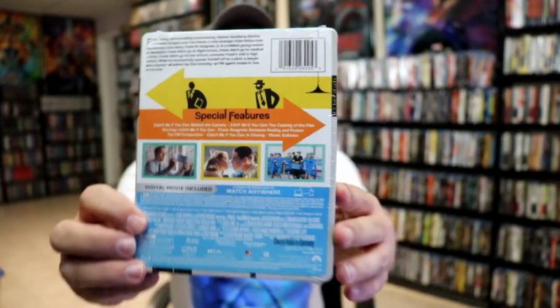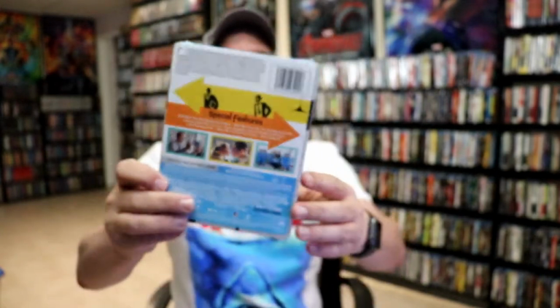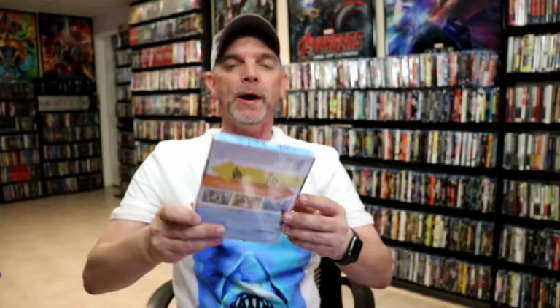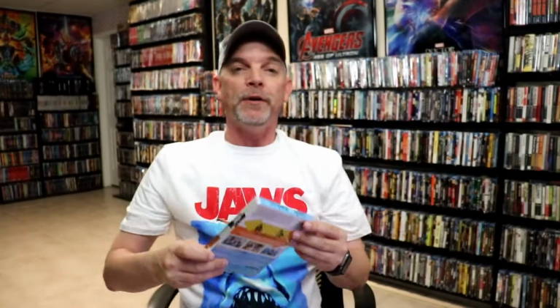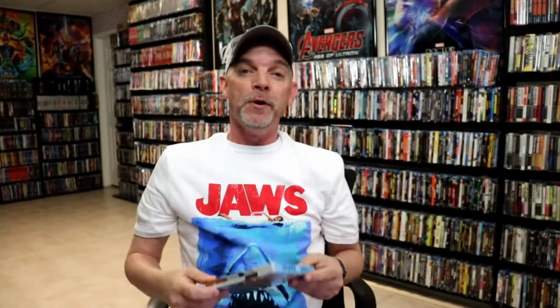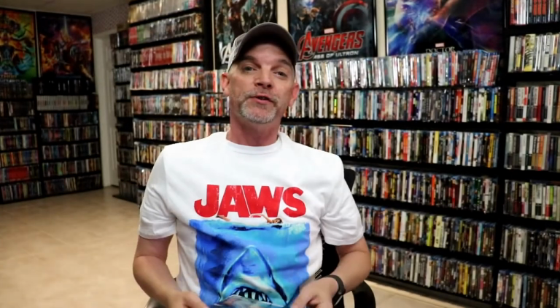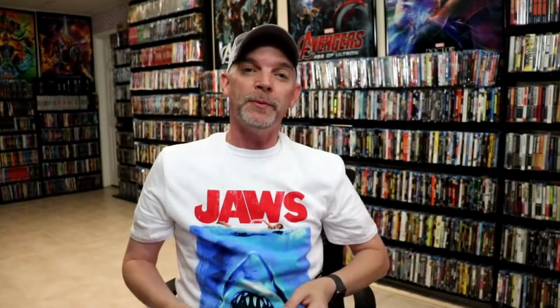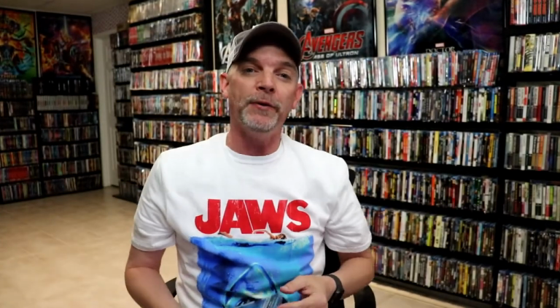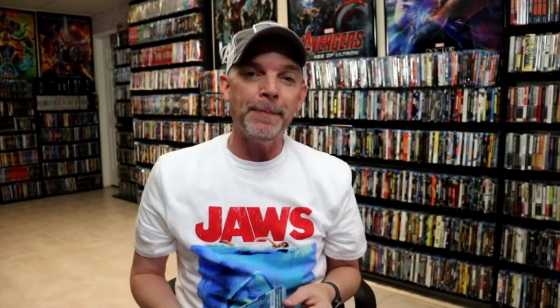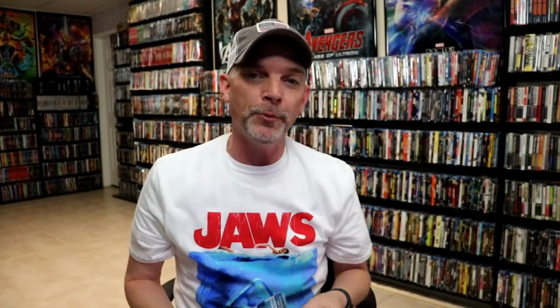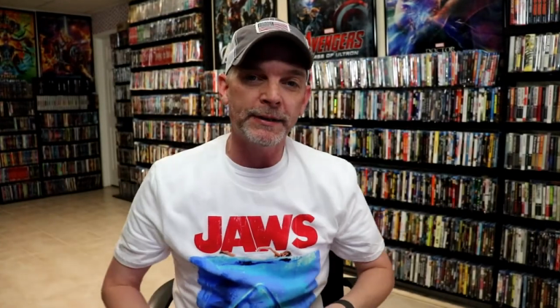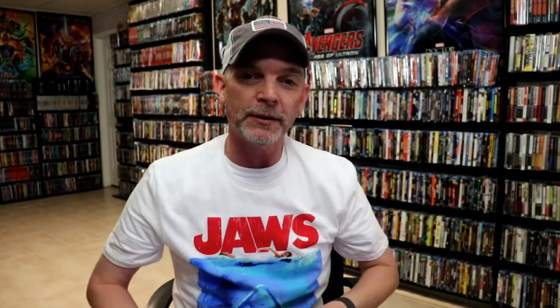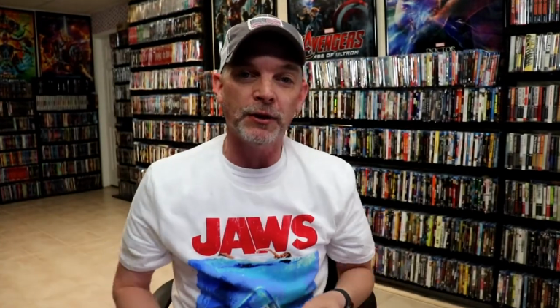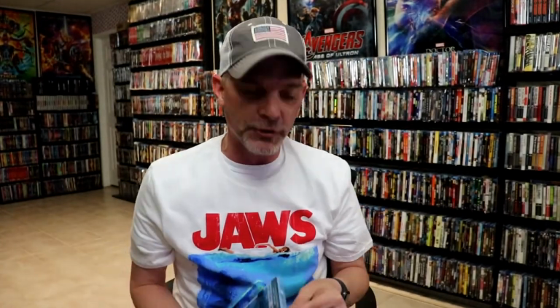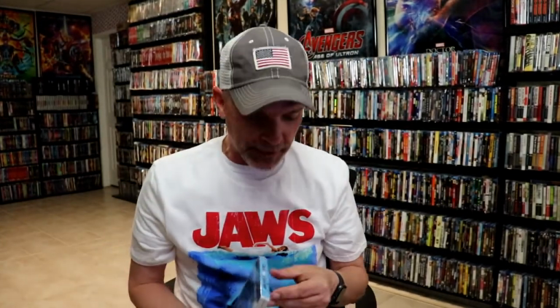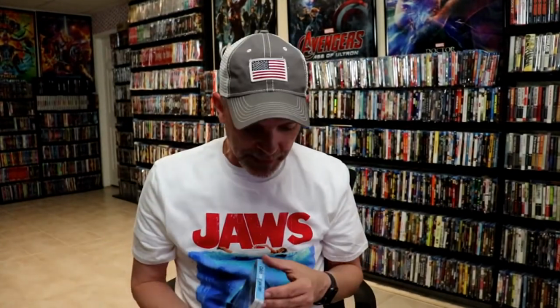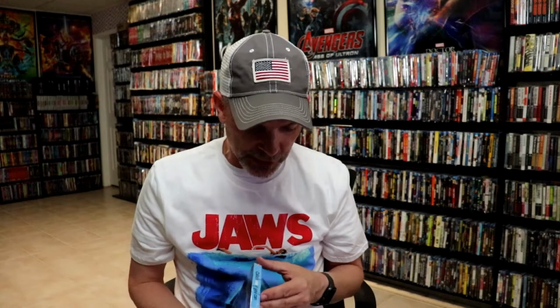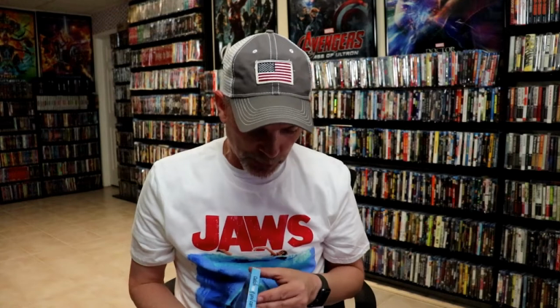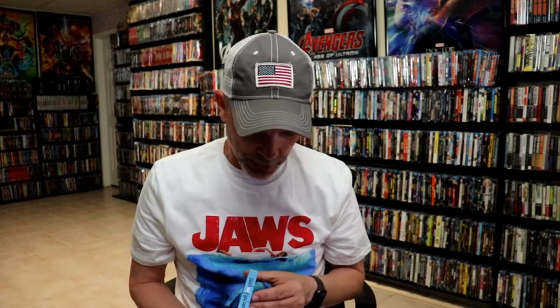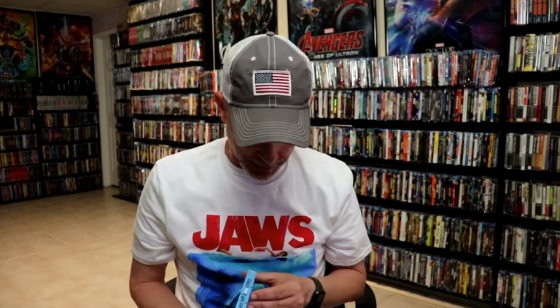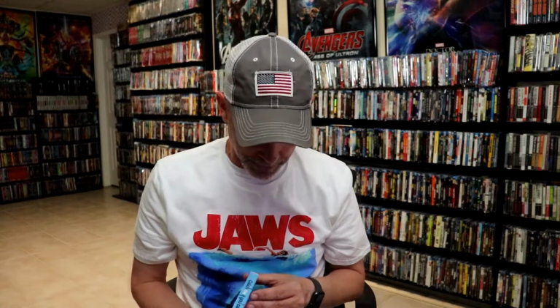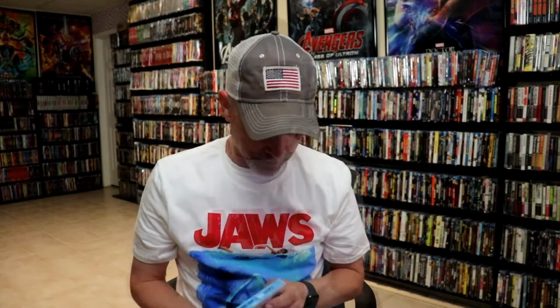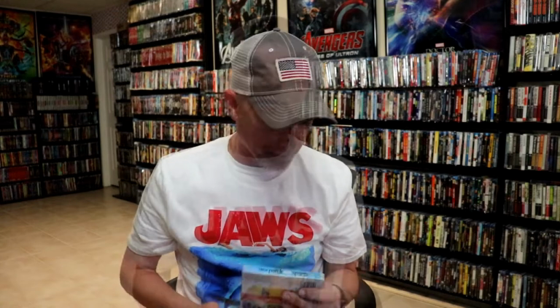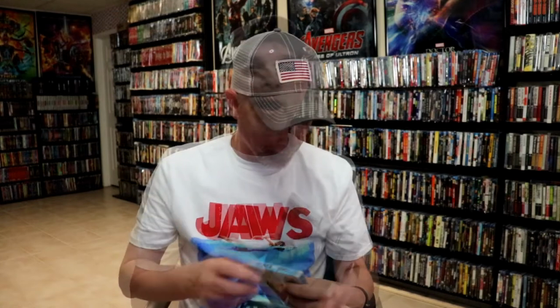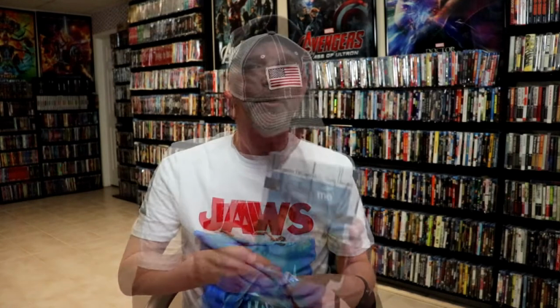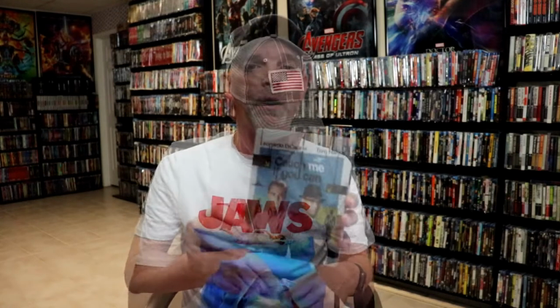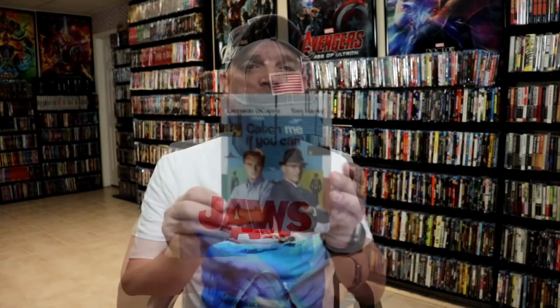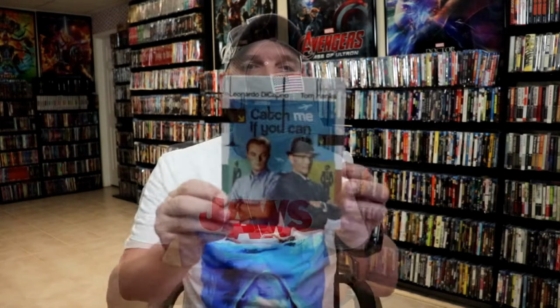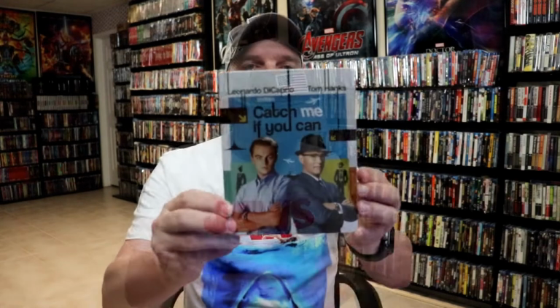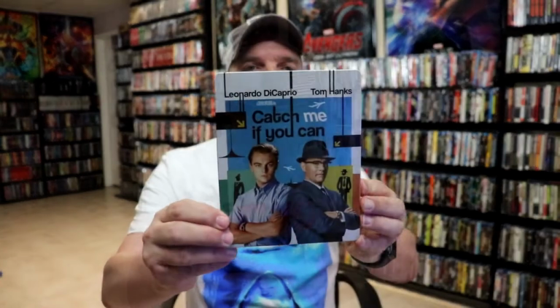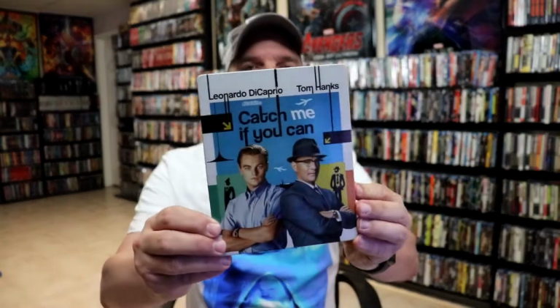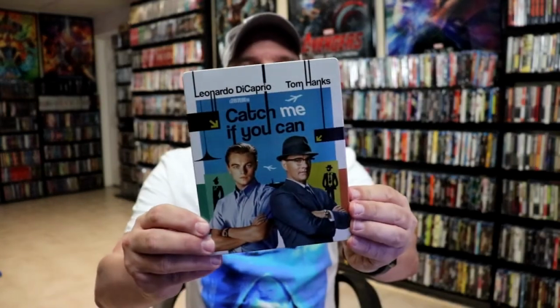I'm going to go ahead and remove this from the wrapper, and we can take a closer look at this steelbook. We've got the wrapper off and the J-Card removed.